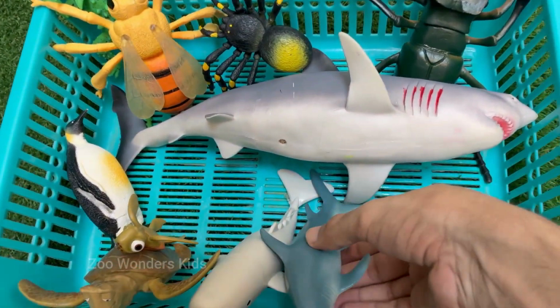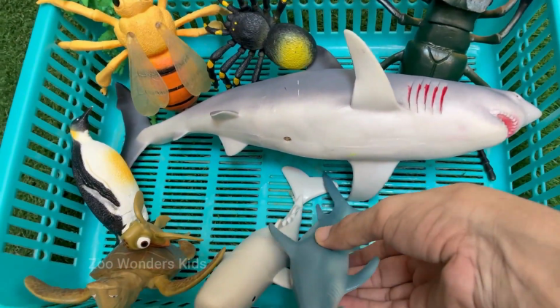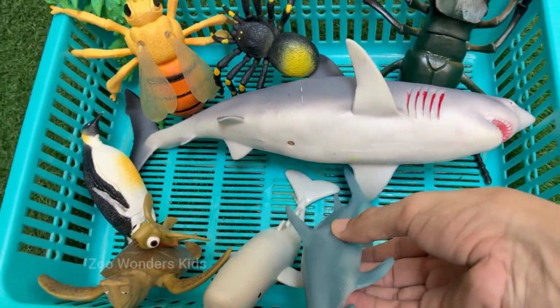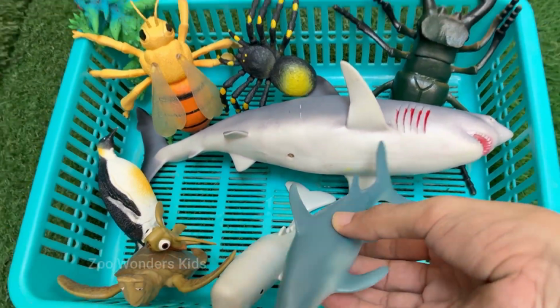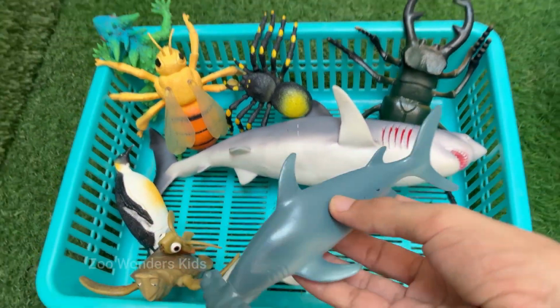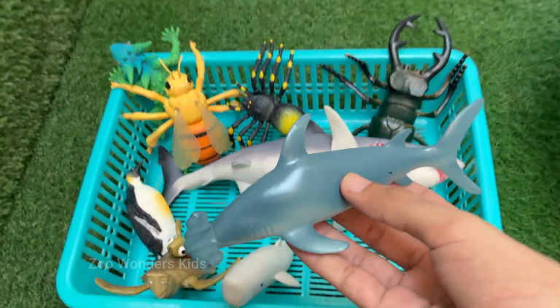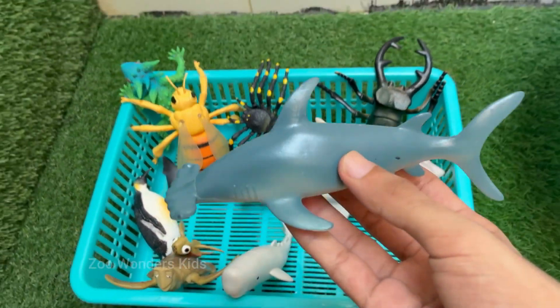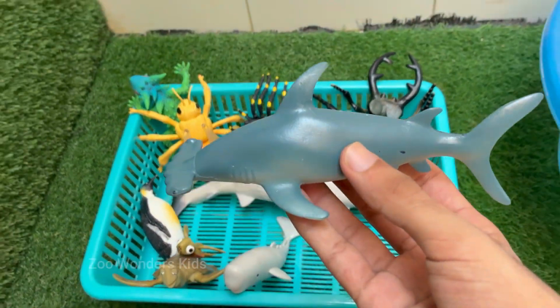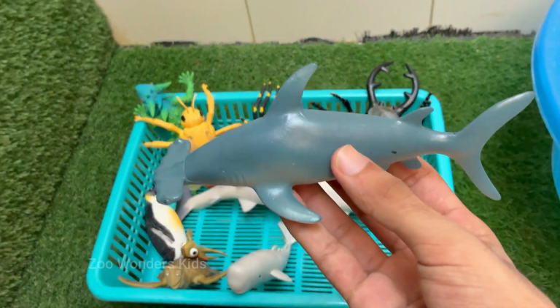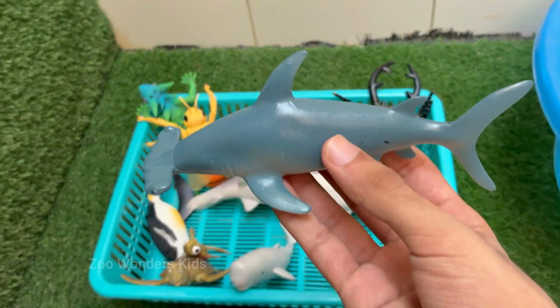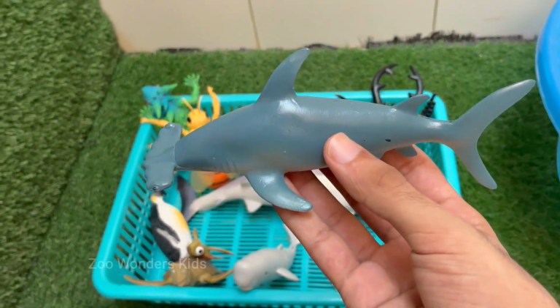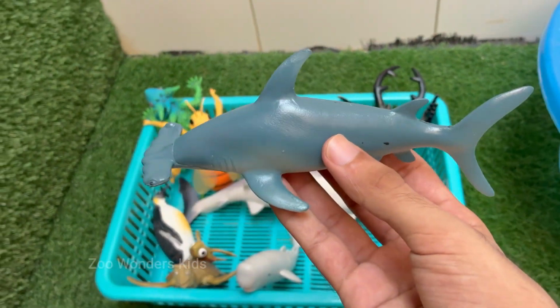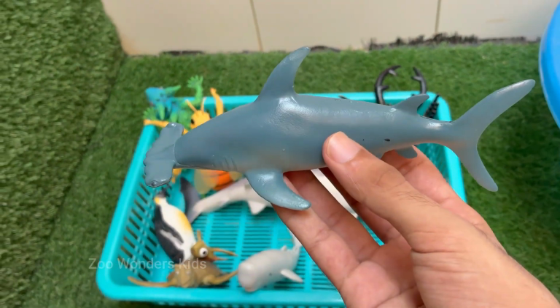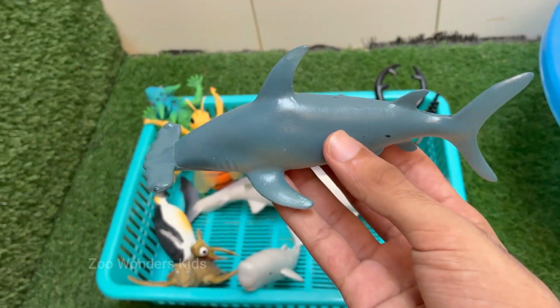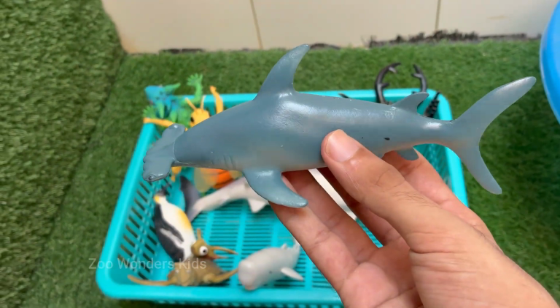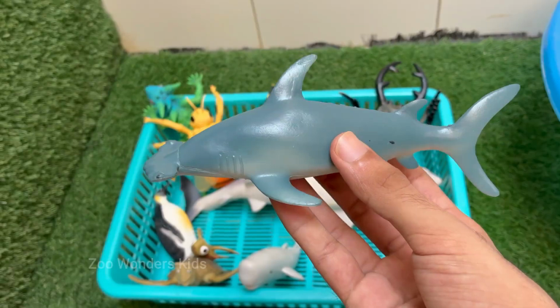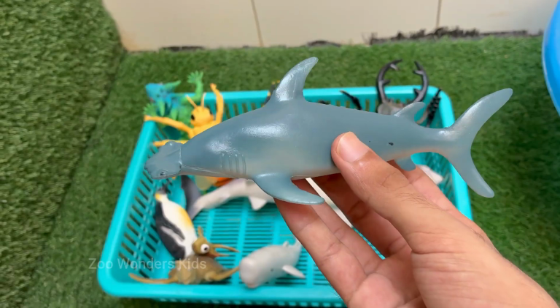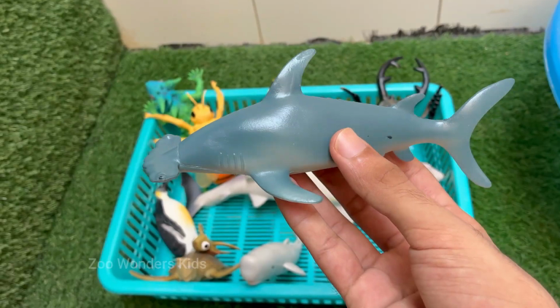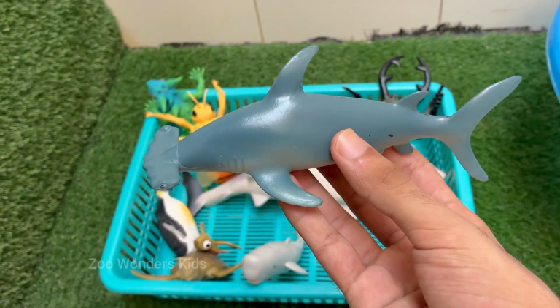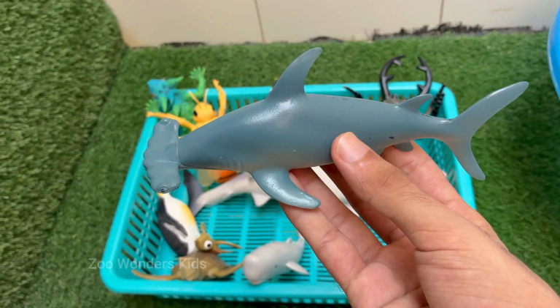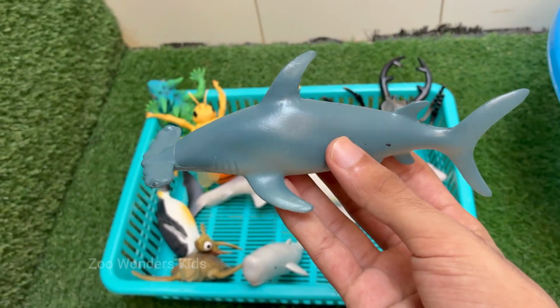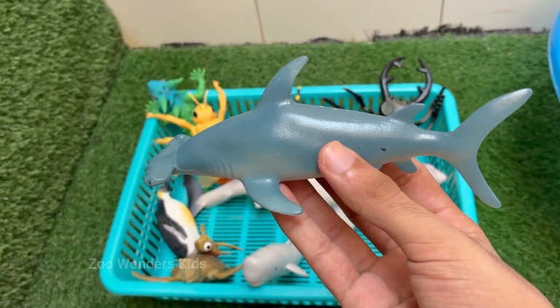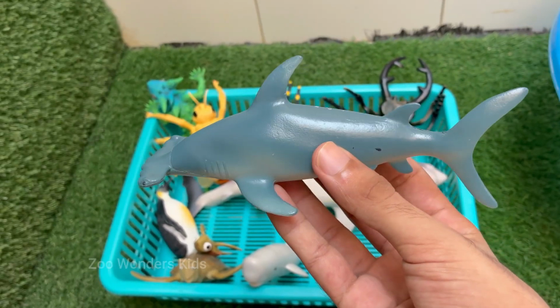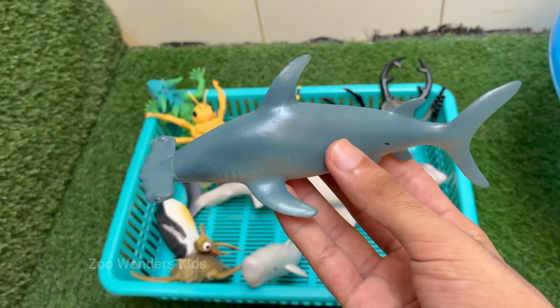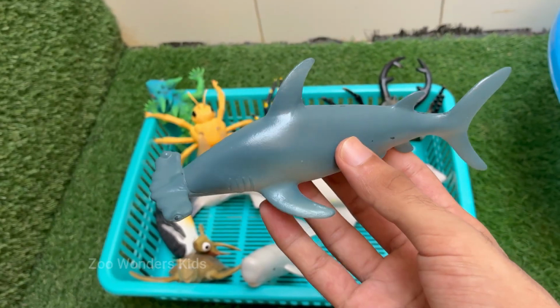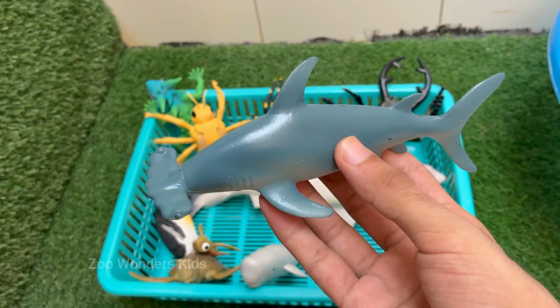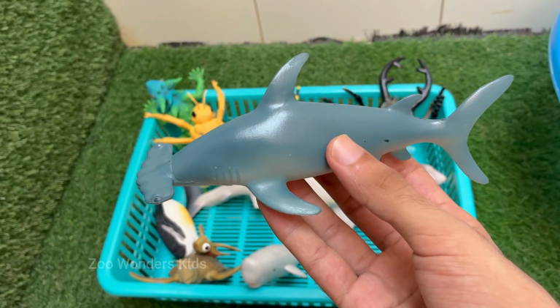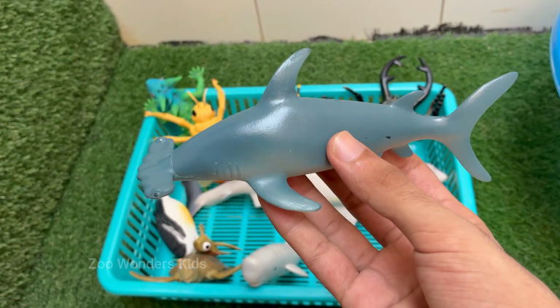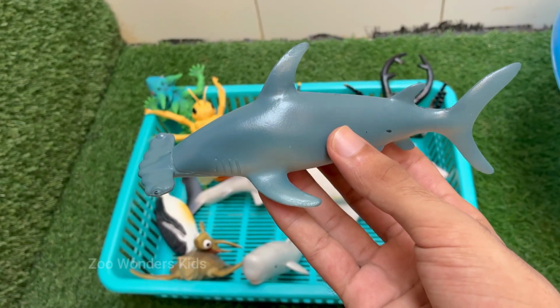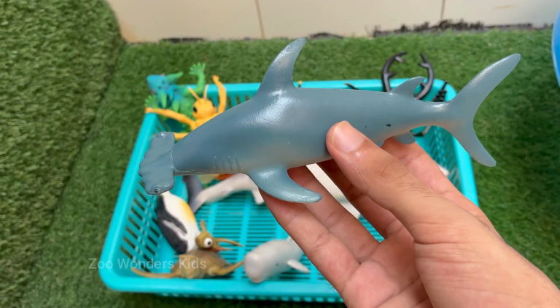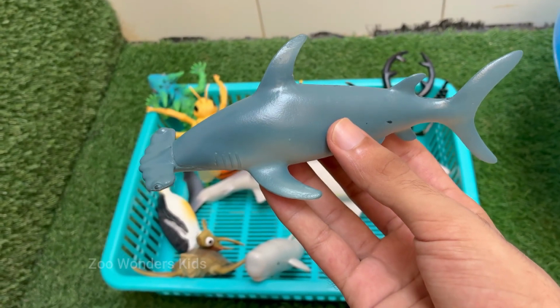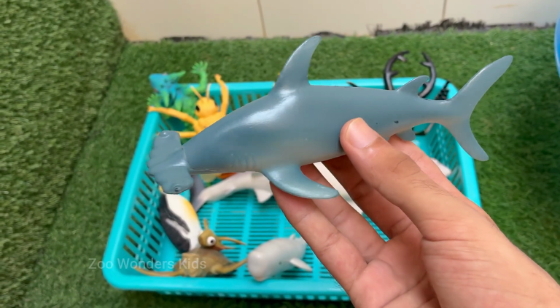Hammerhead sharks have a wide, flattened head called a cephalofoil, which looks like a hammer — hence the name.